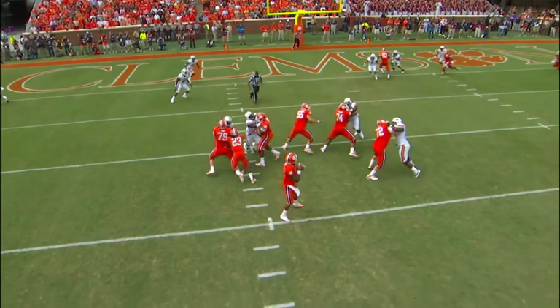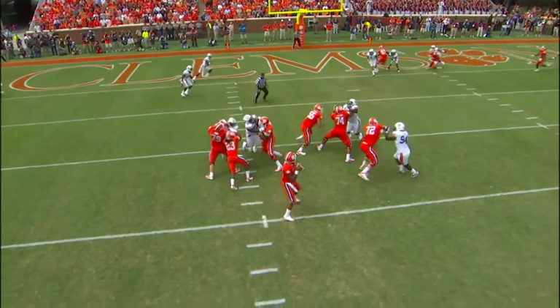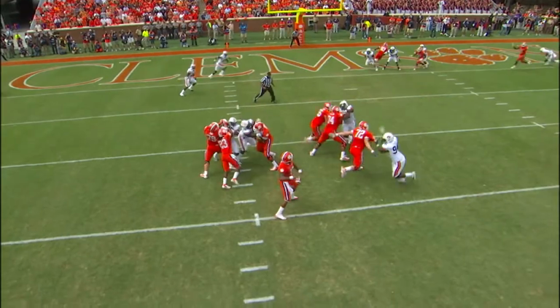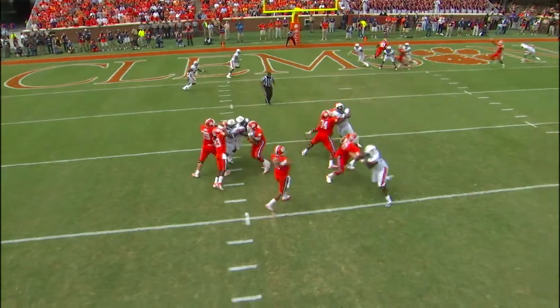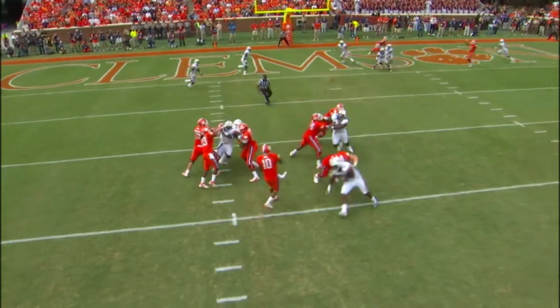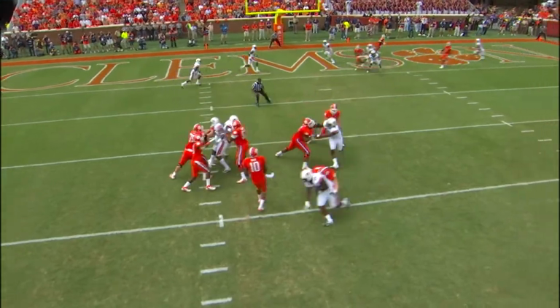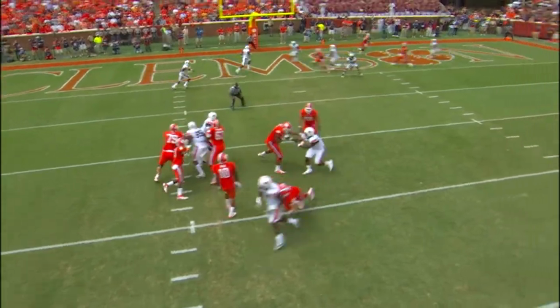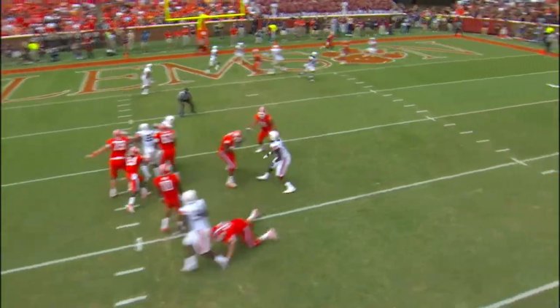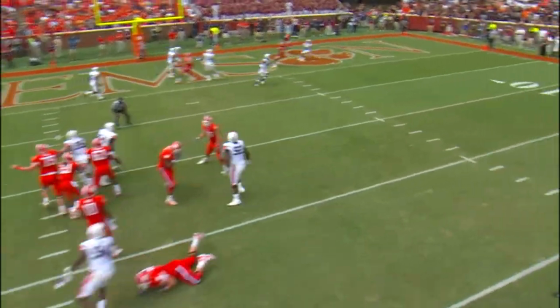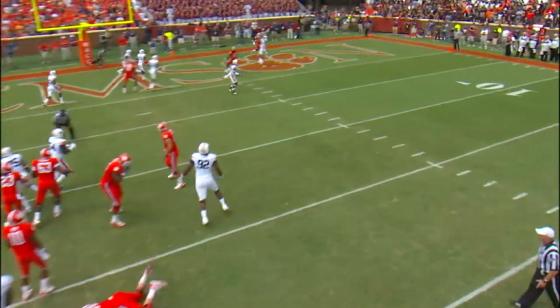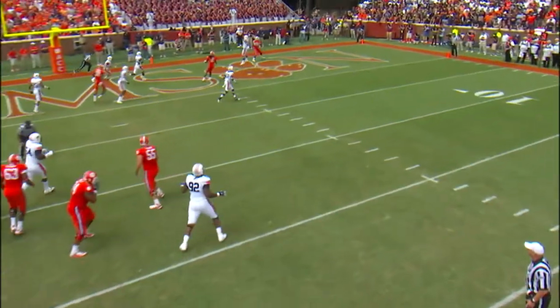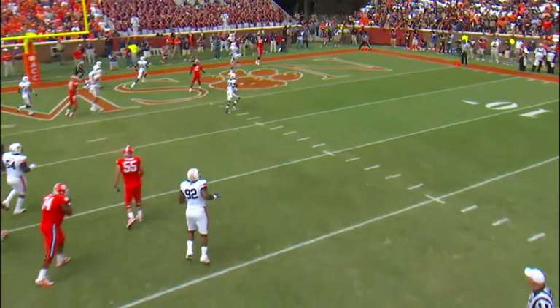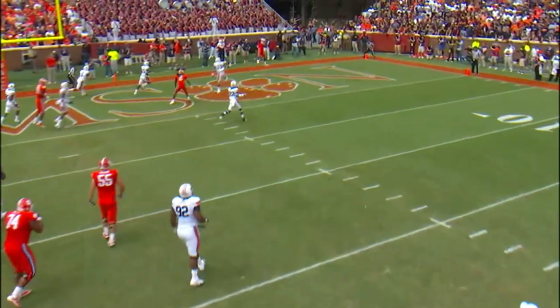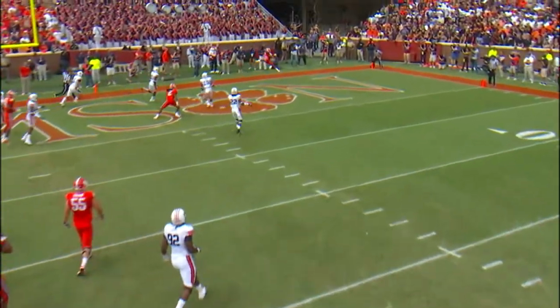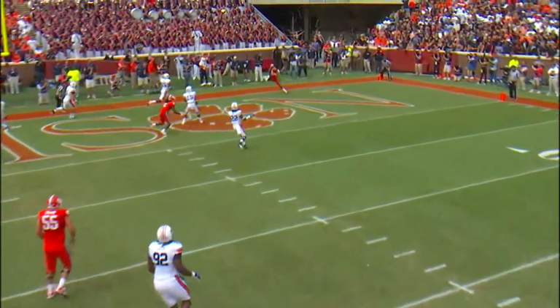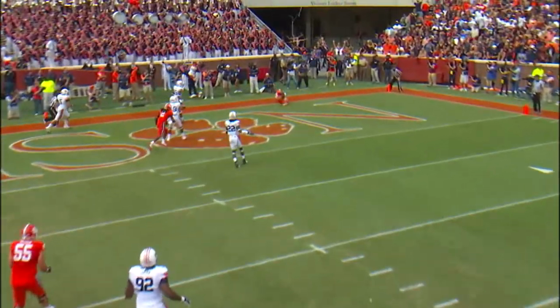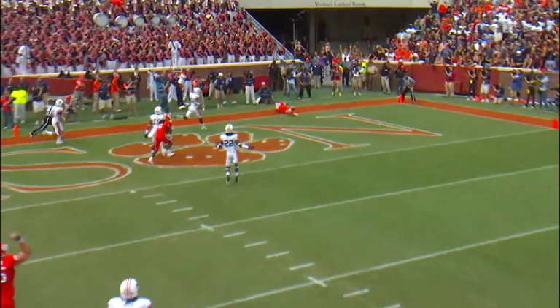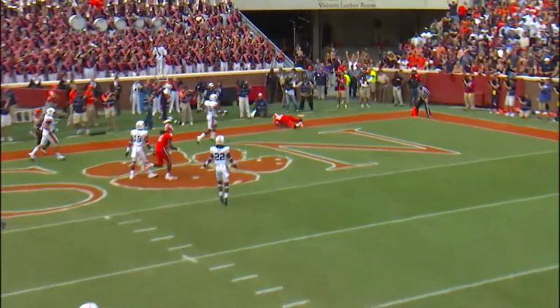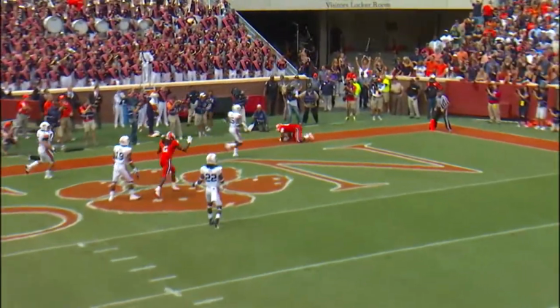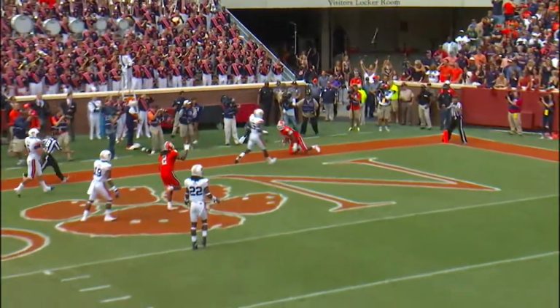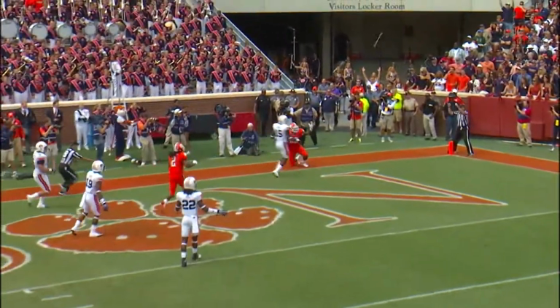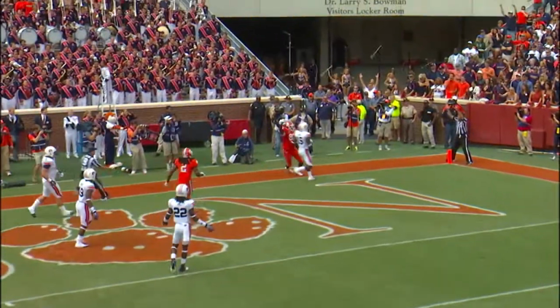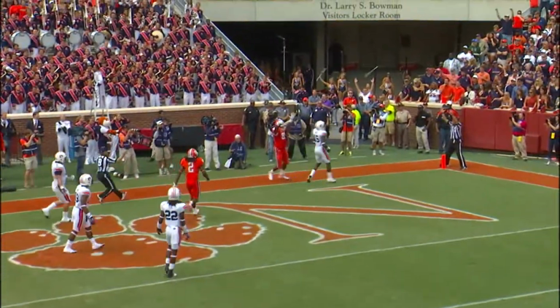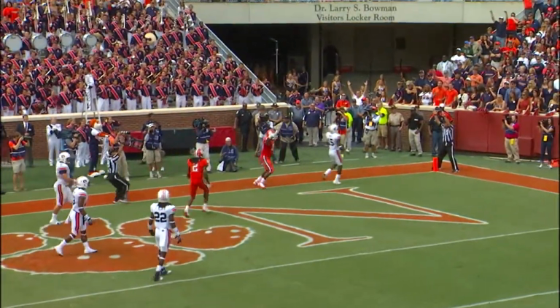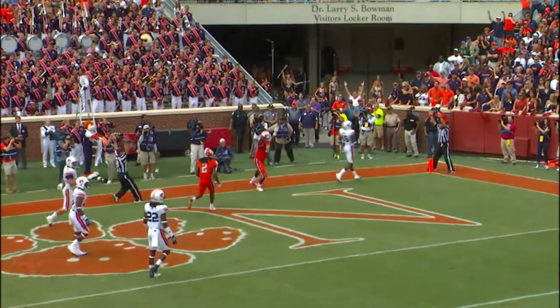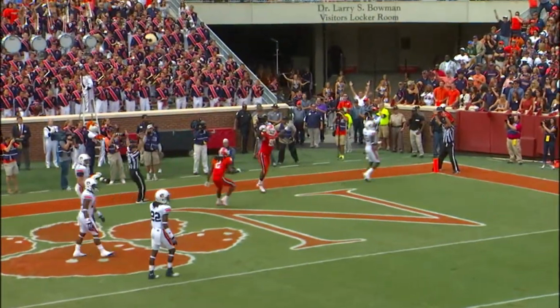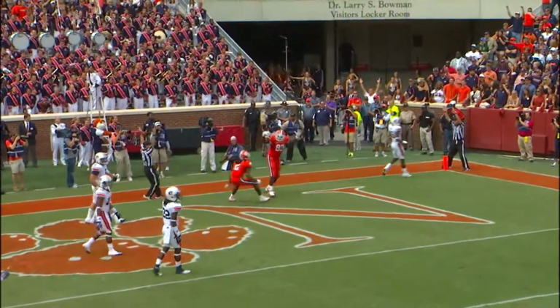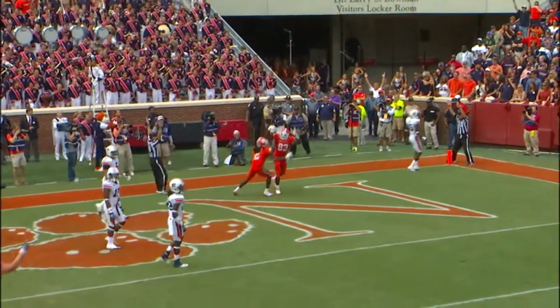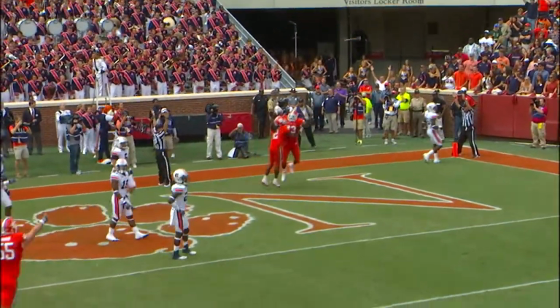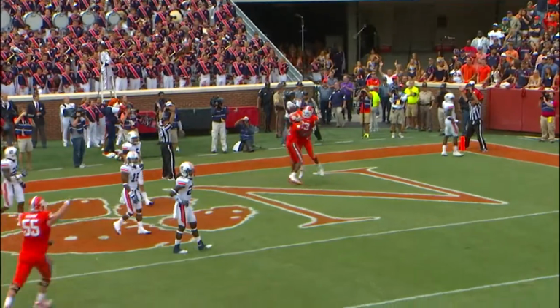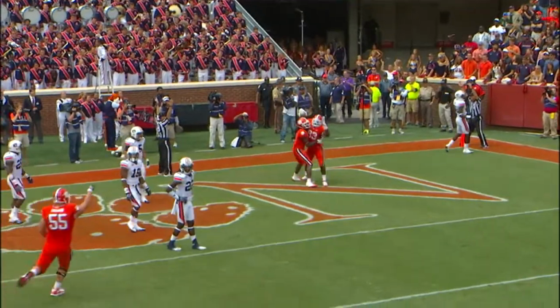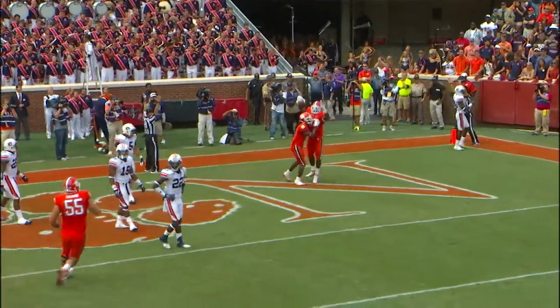Boyd has time, back in the end zone — there's Allen, he's in, touchdown, Clemson.